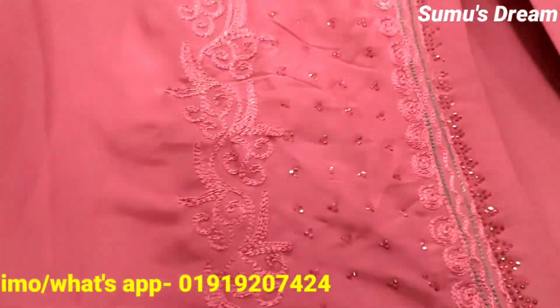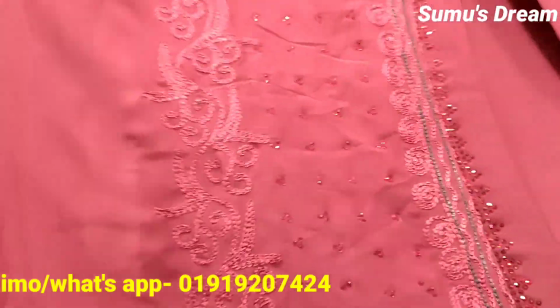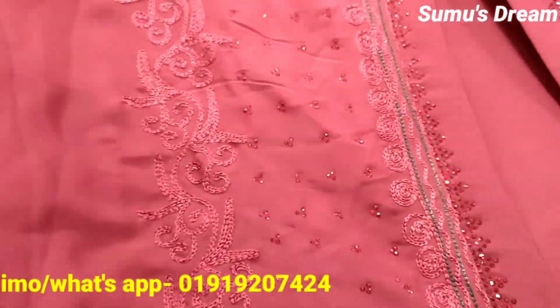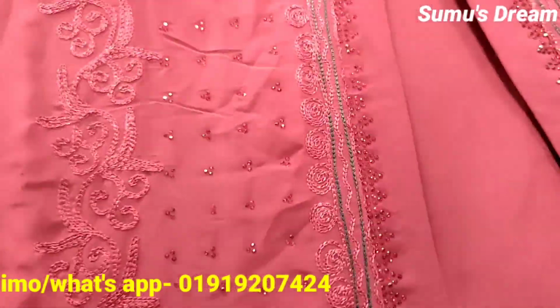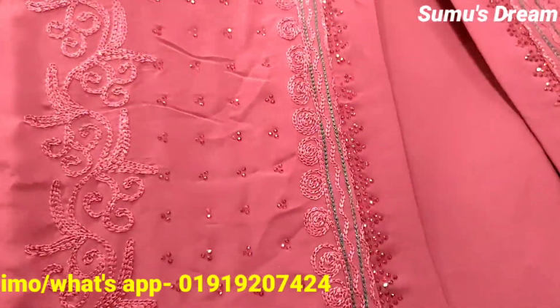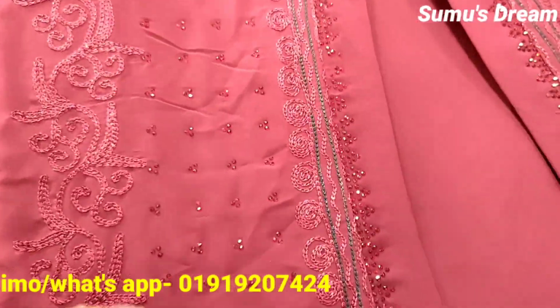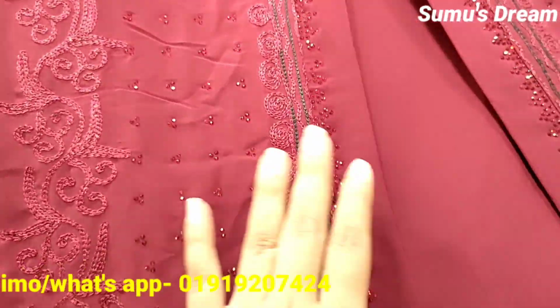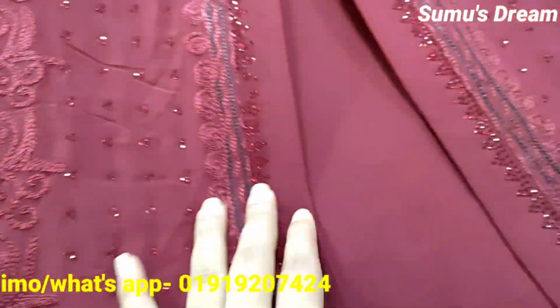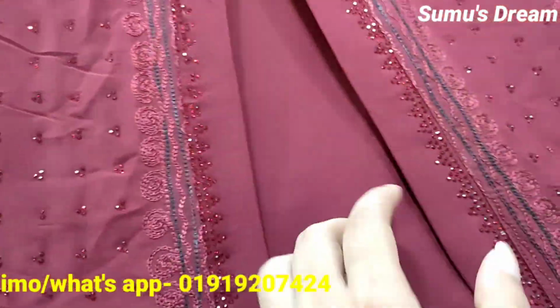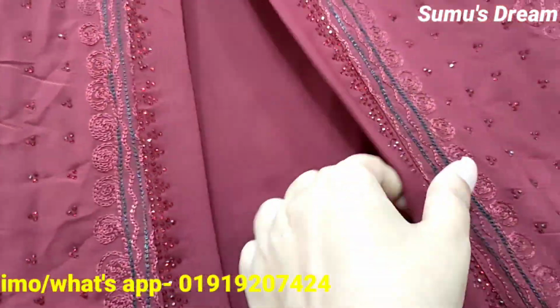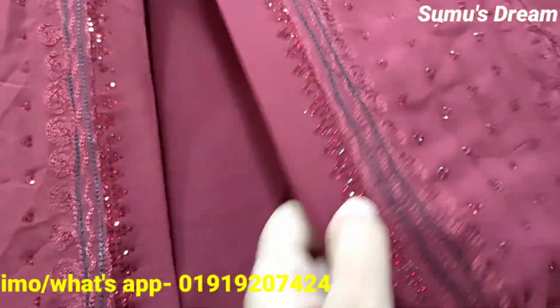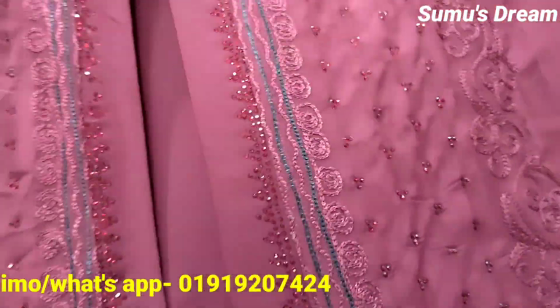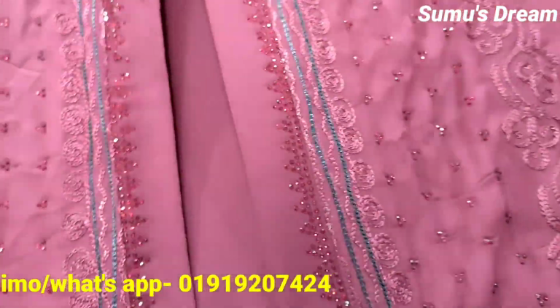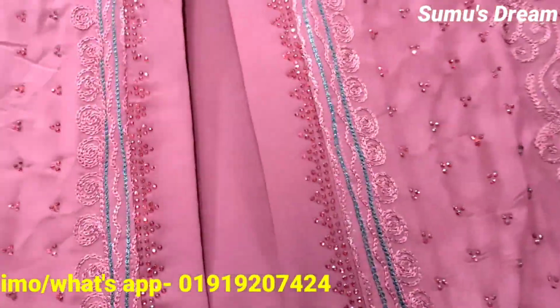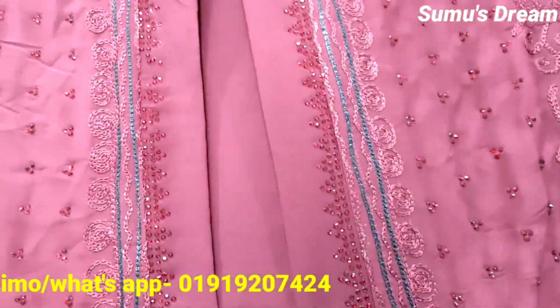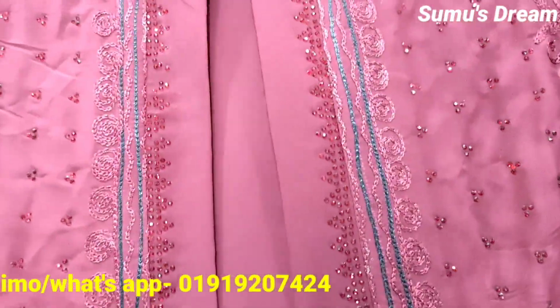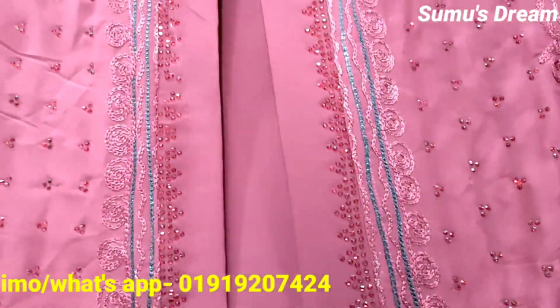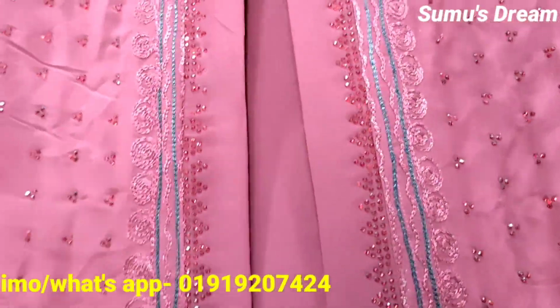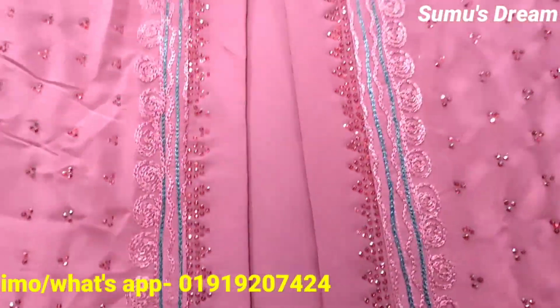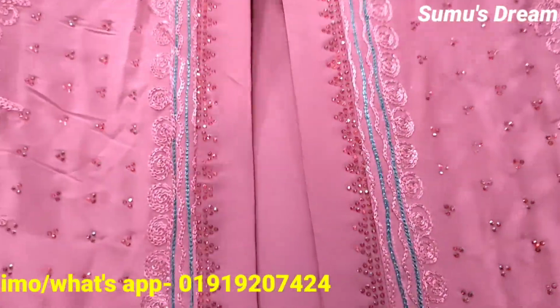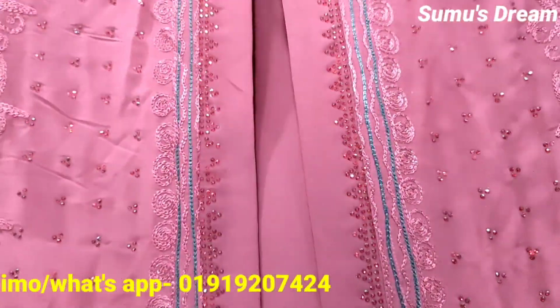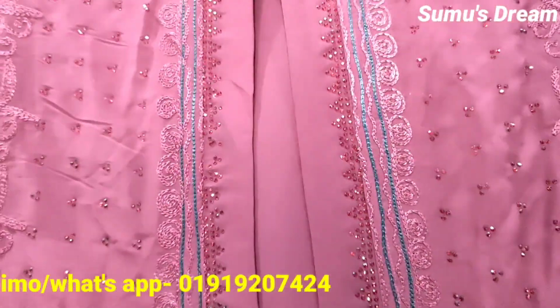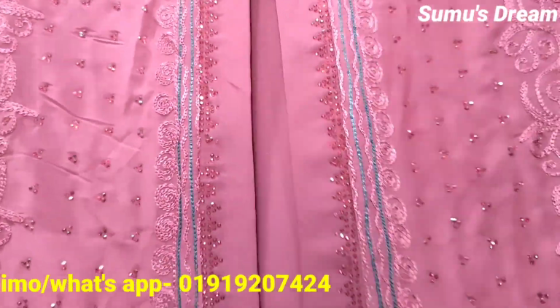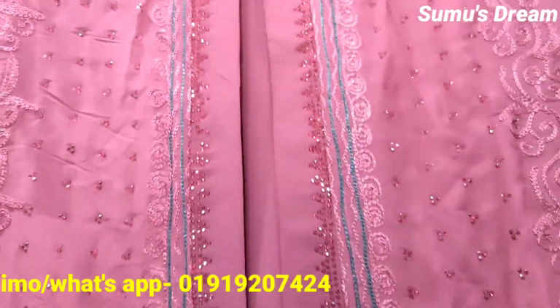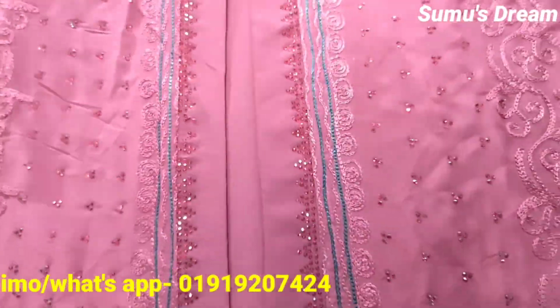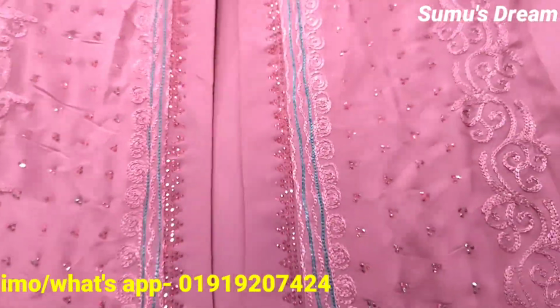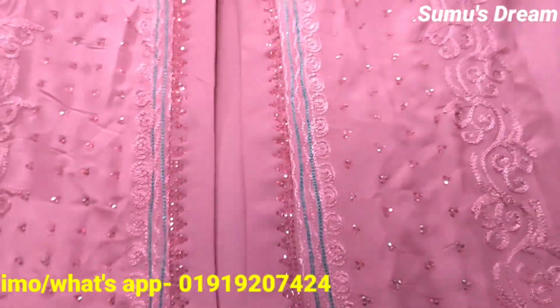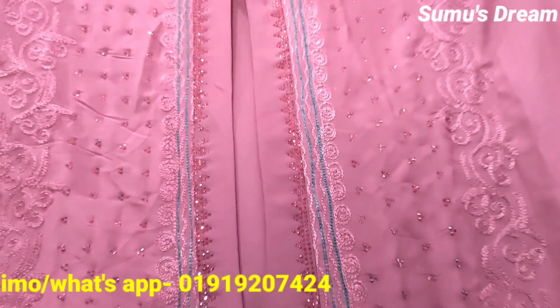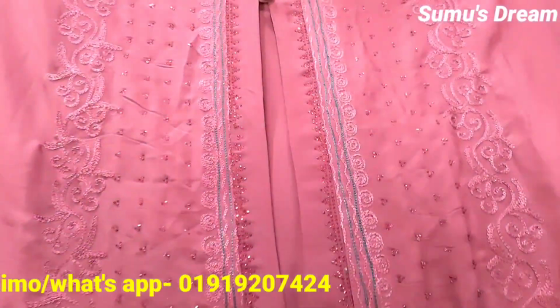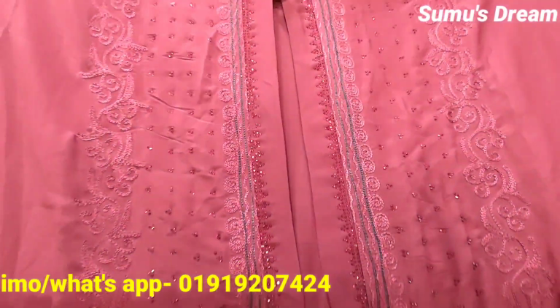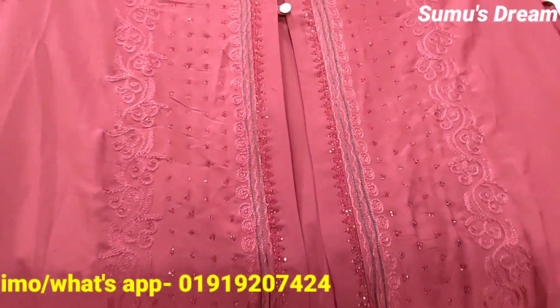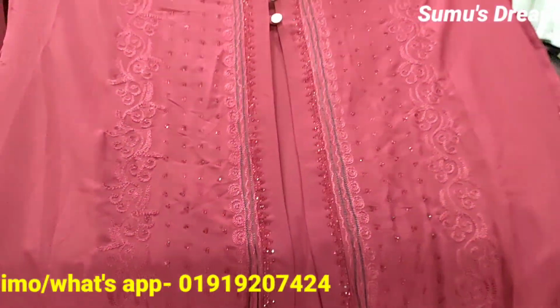It looks beautiful like this. This is a black colour and a reflective colour — it is very beautiful.